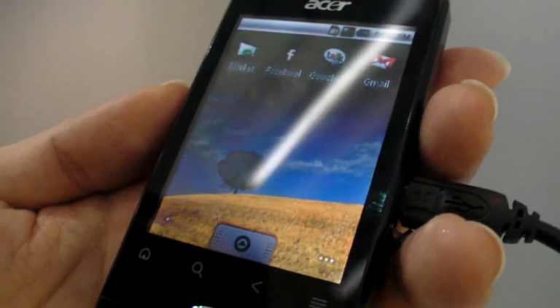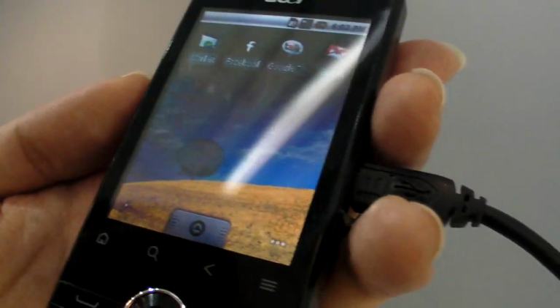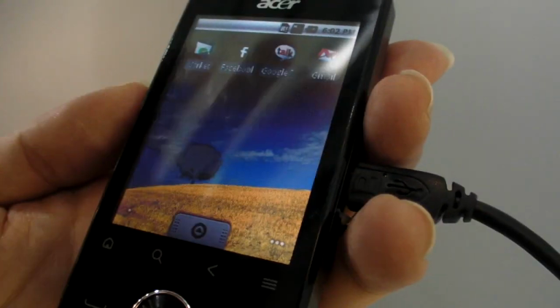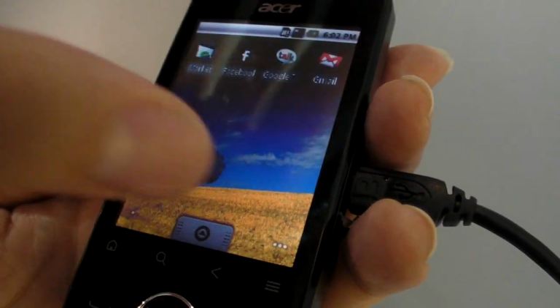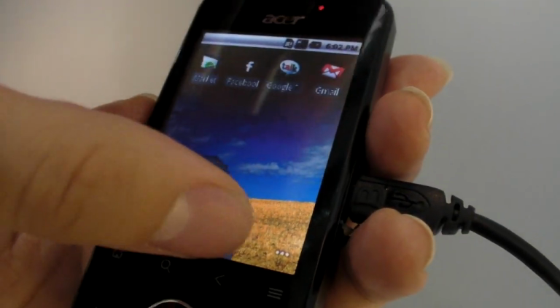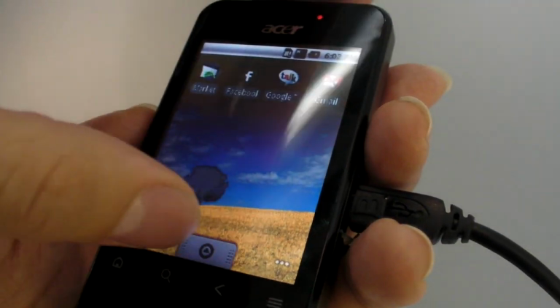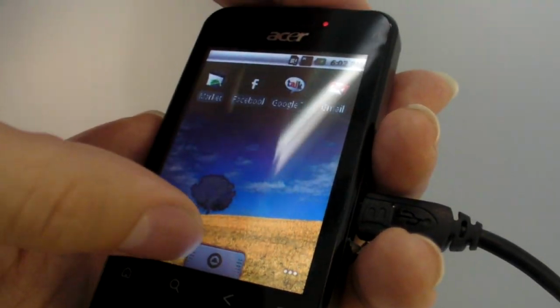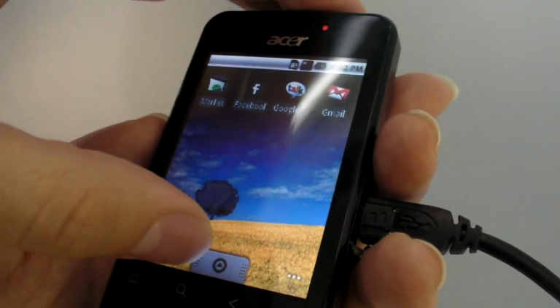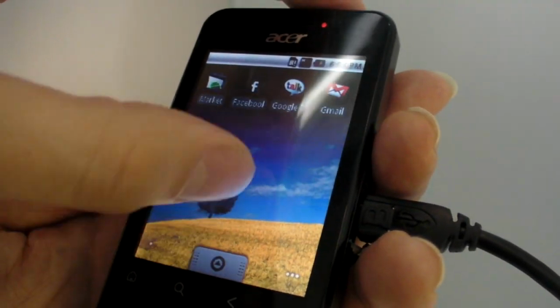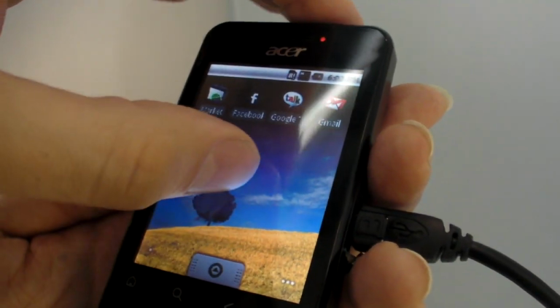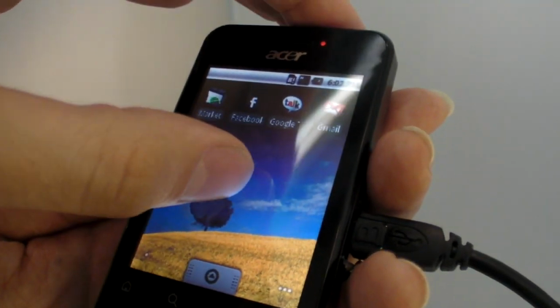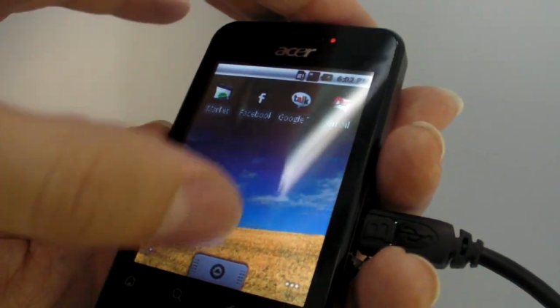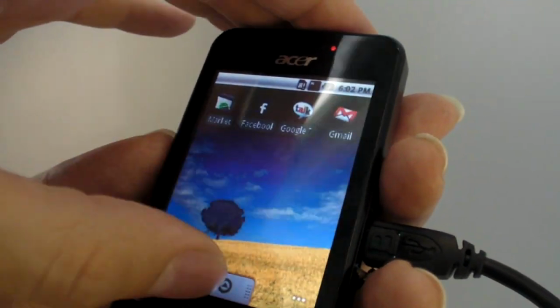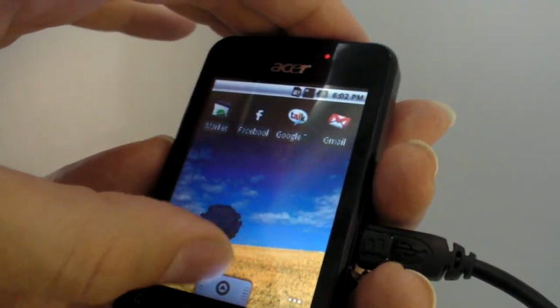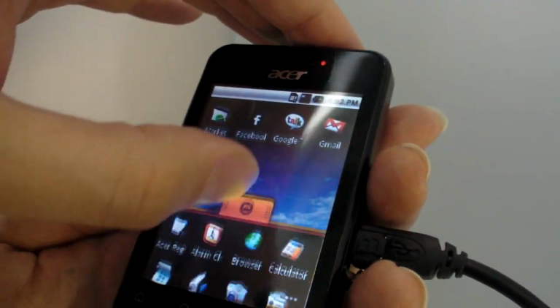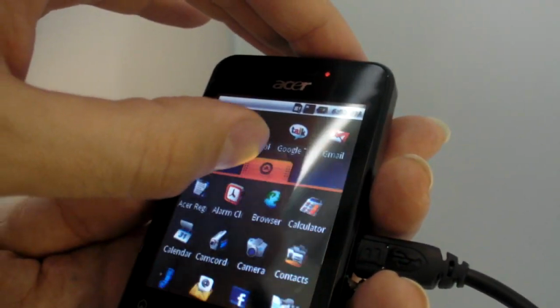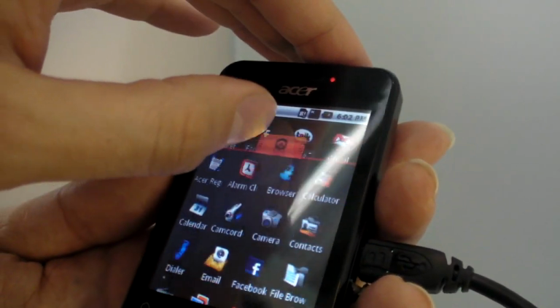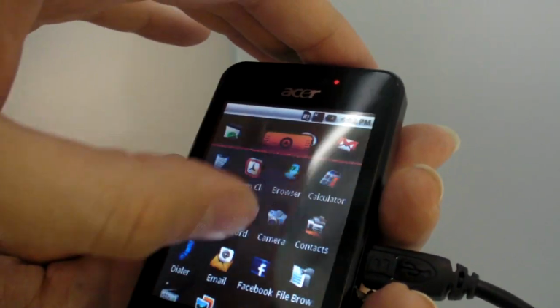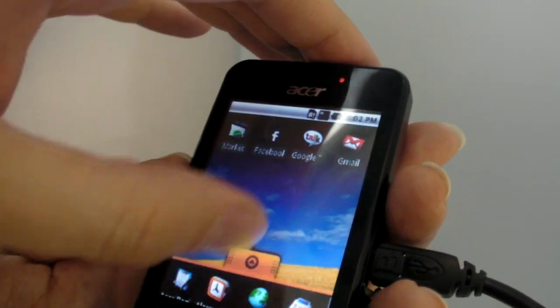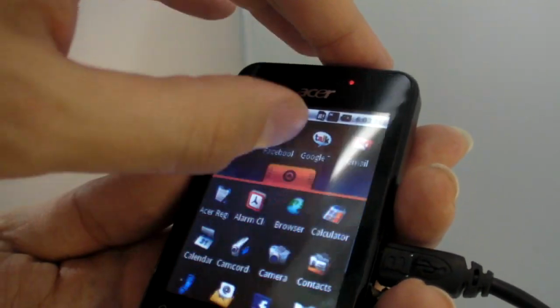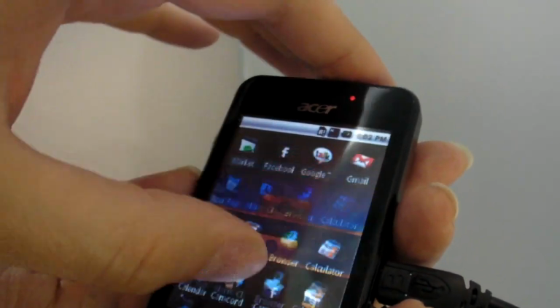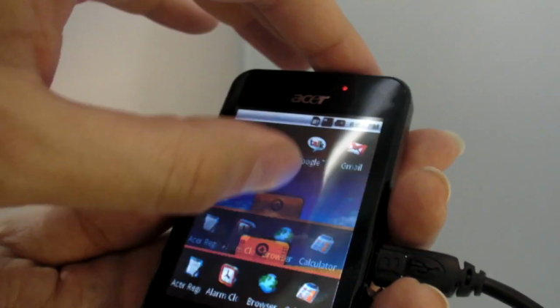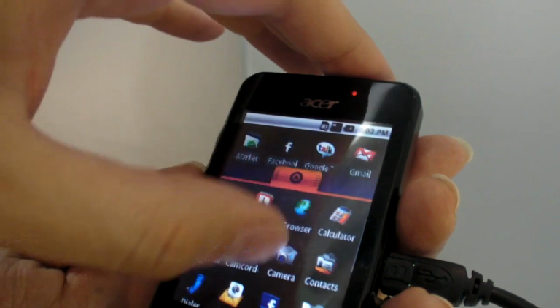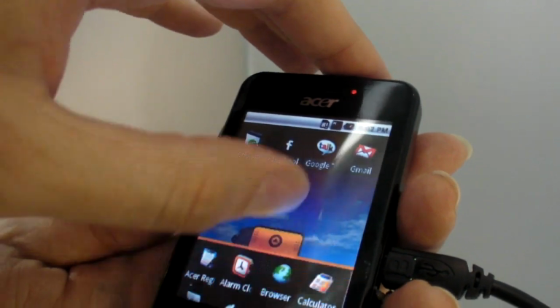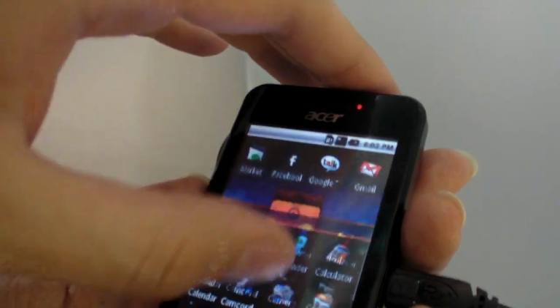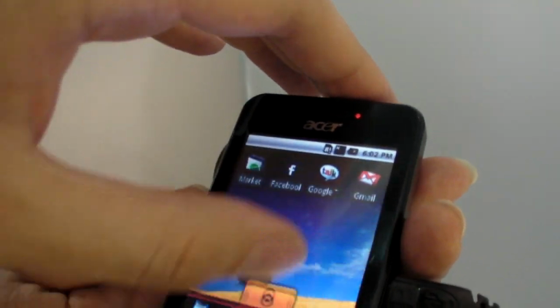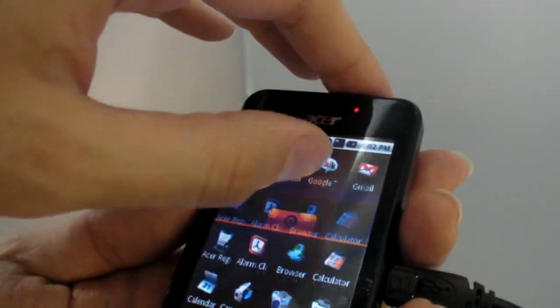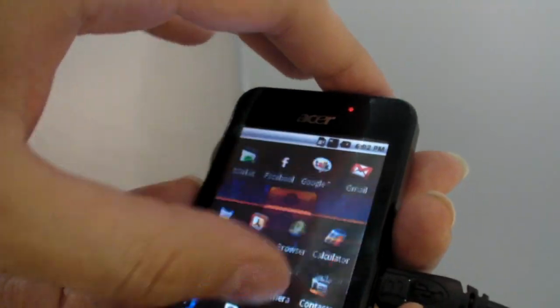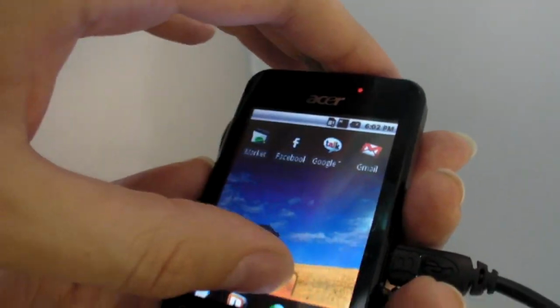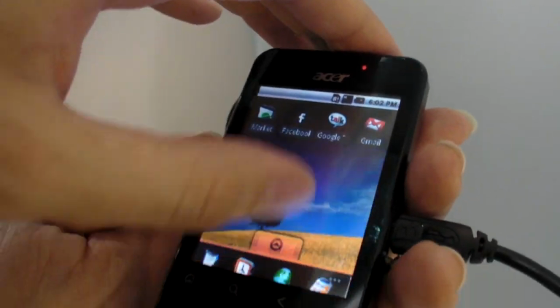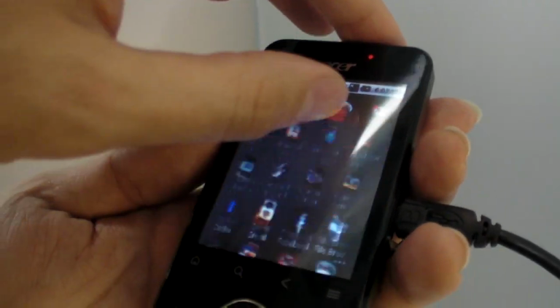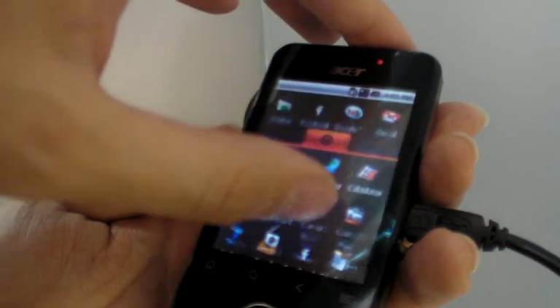But it seems to be pretty responsive — it's fast, it's just fine.